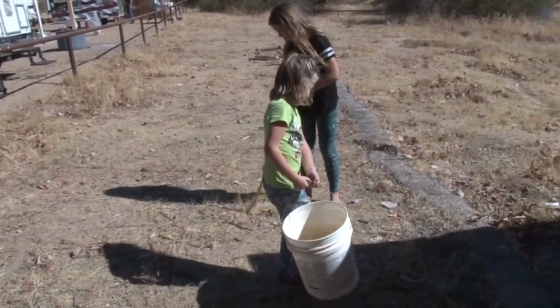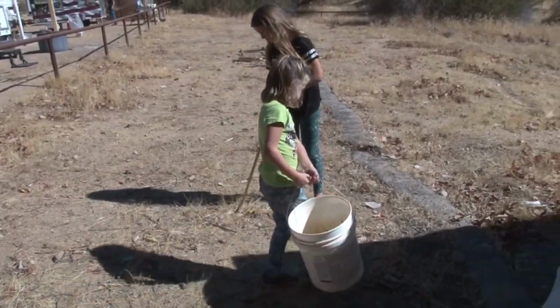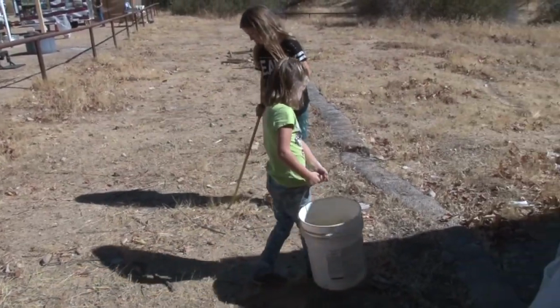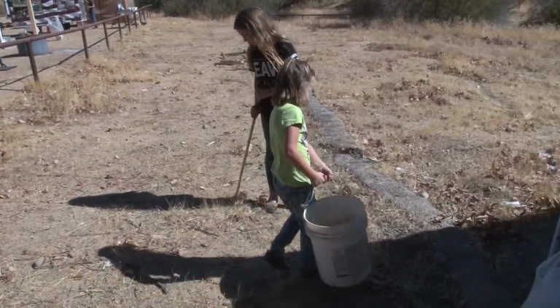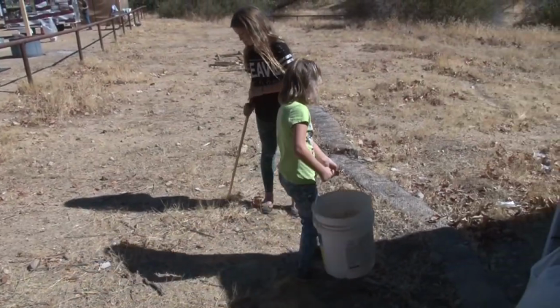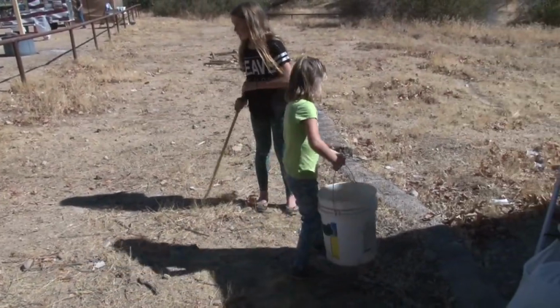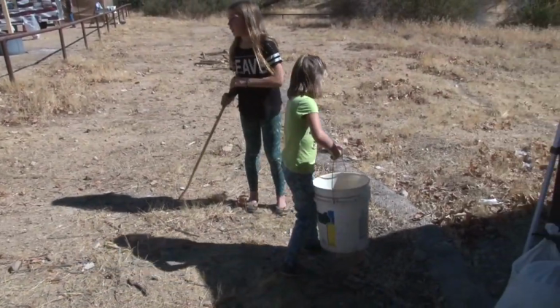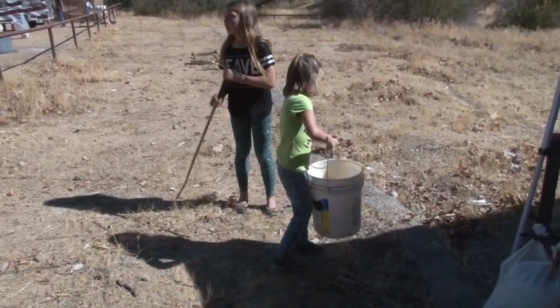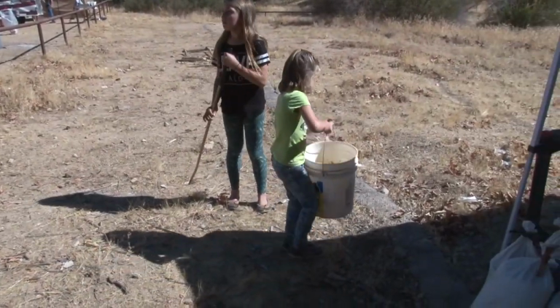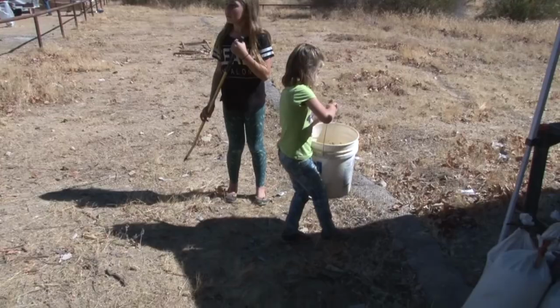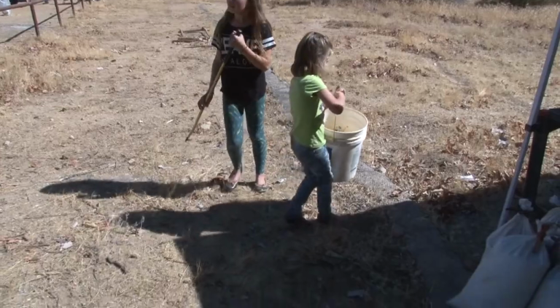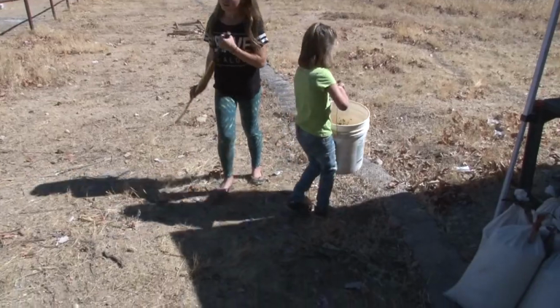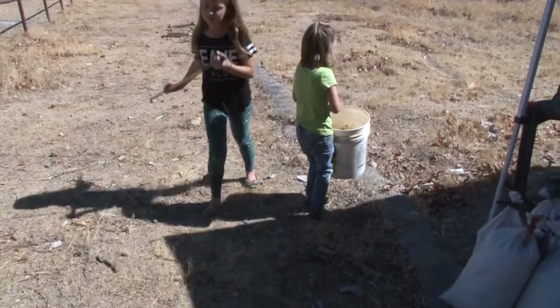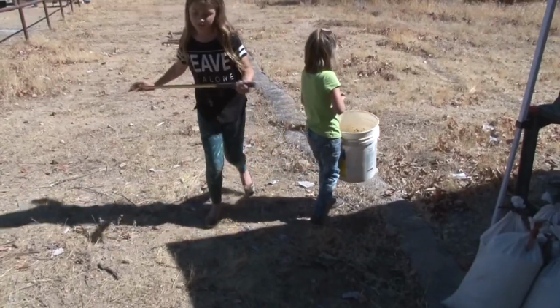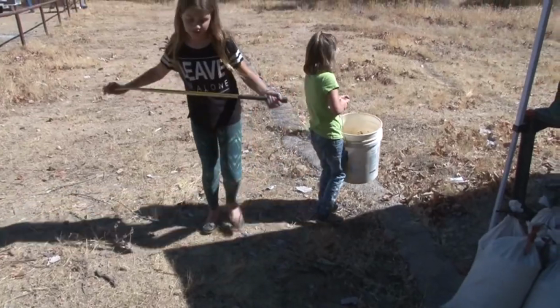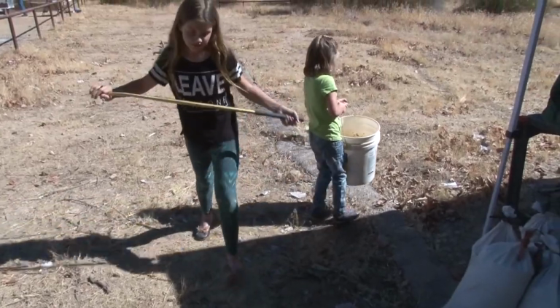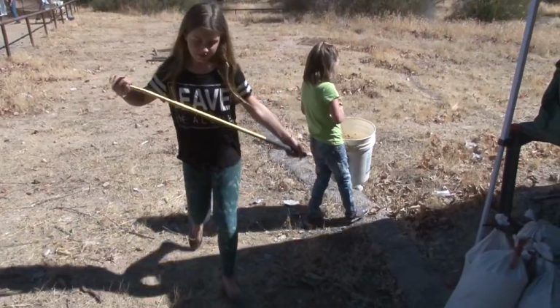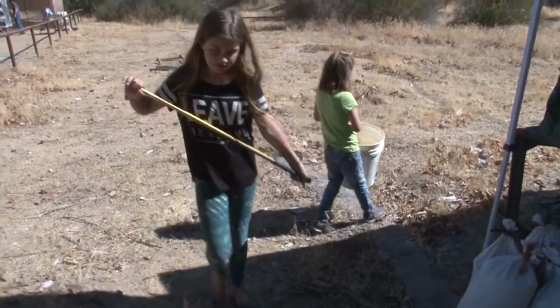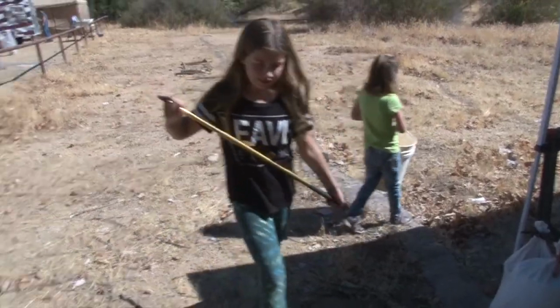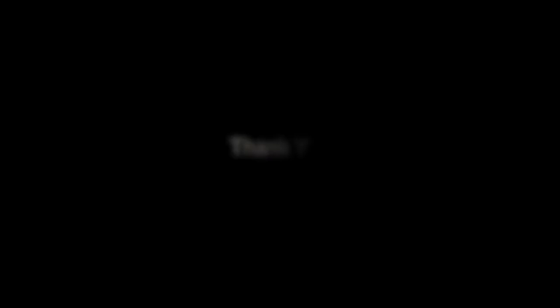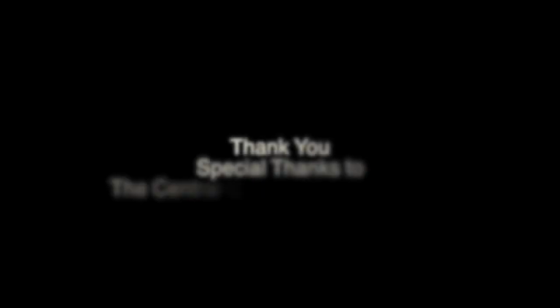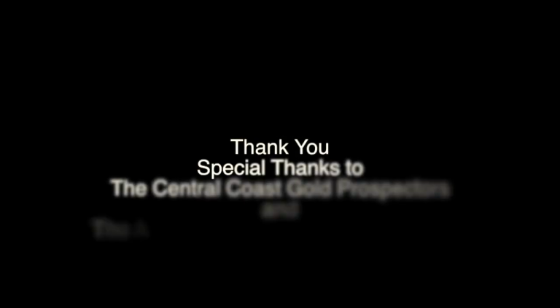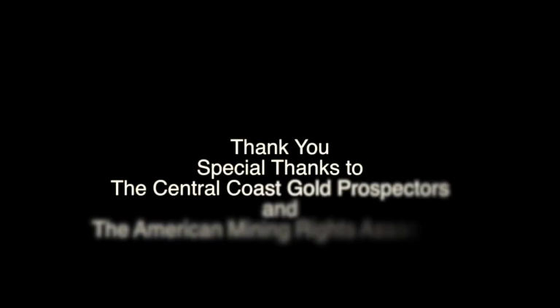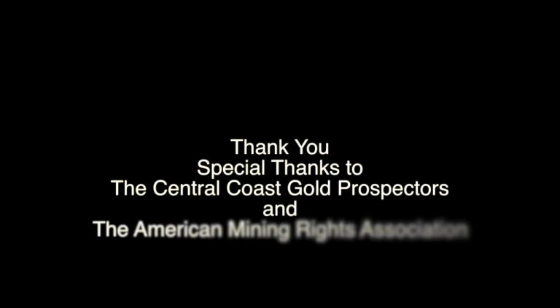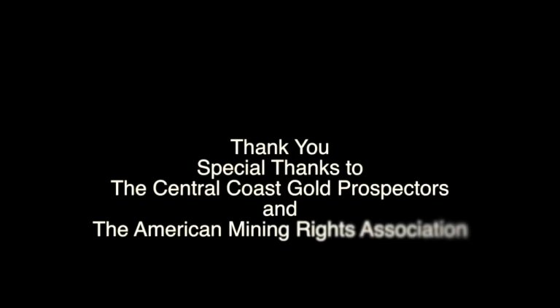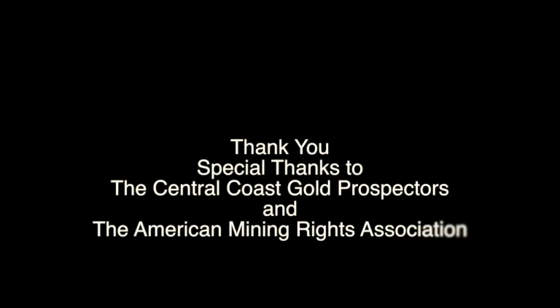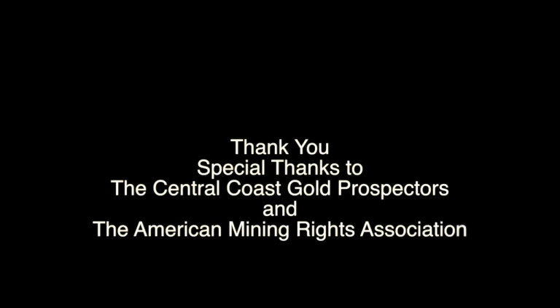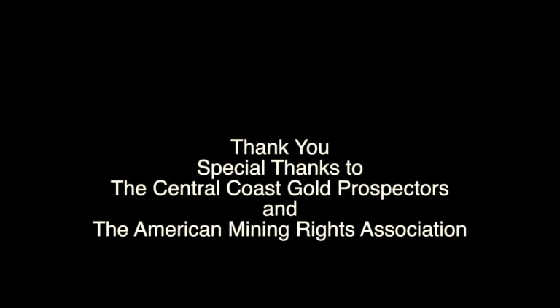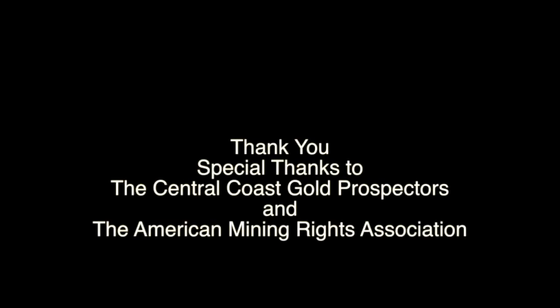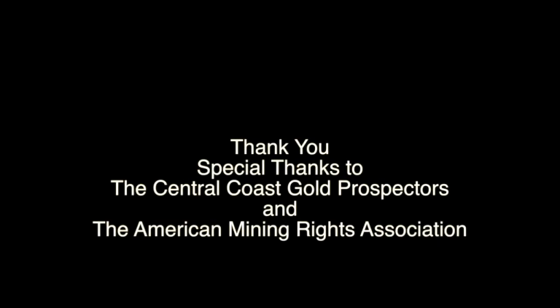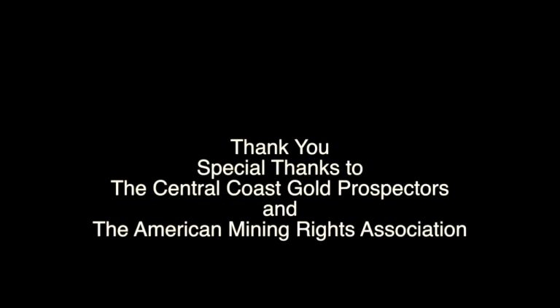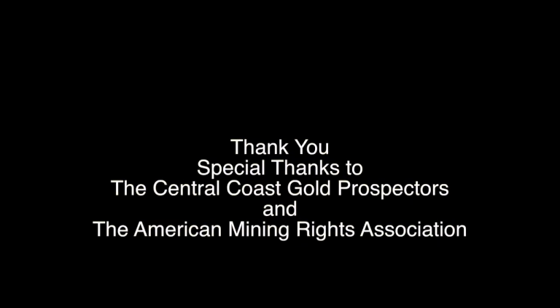Prospecting is fun — getting out and enjoying our public lands with a little reward at the end.